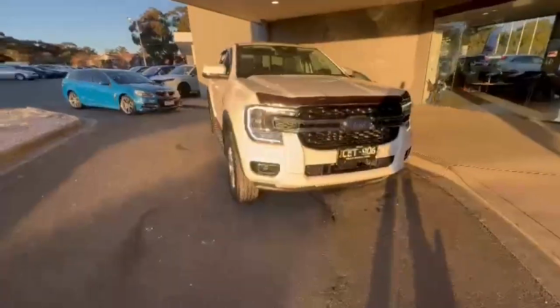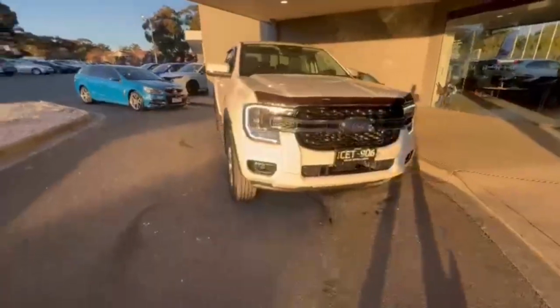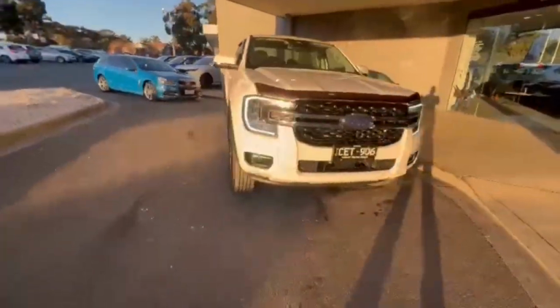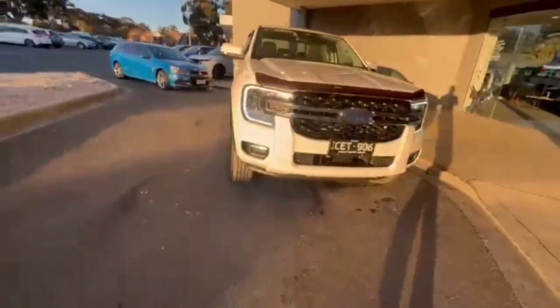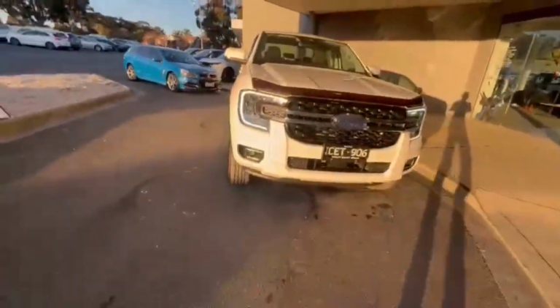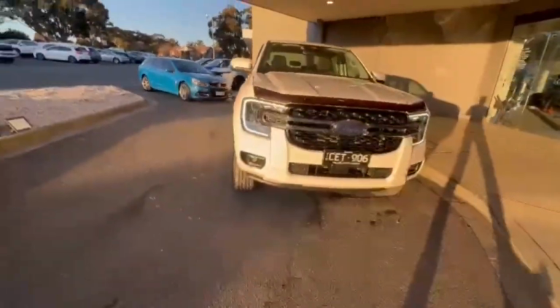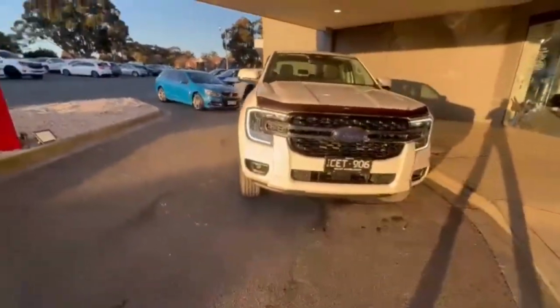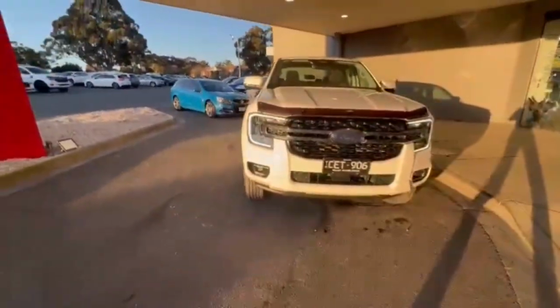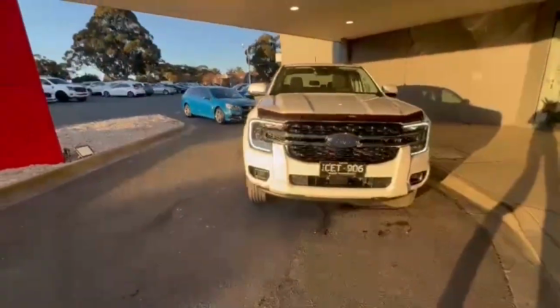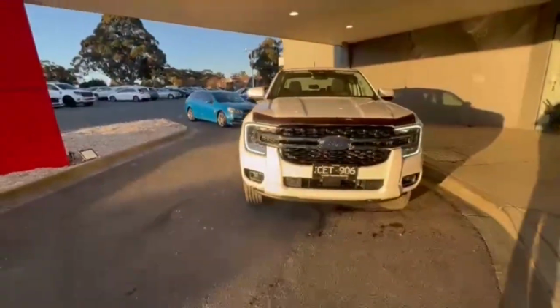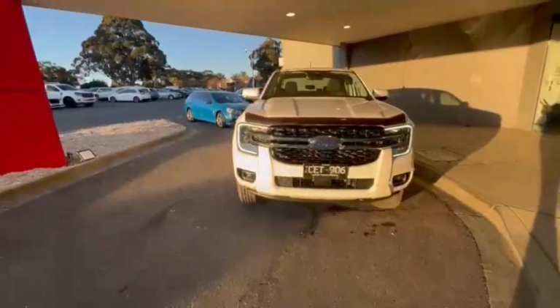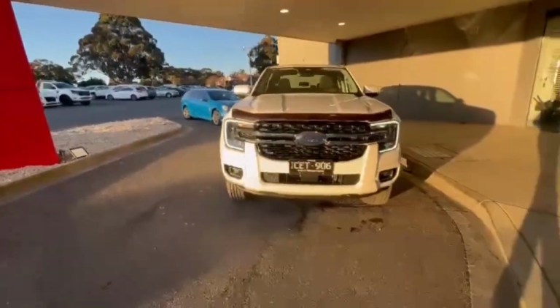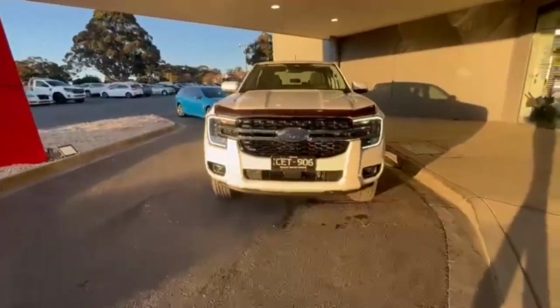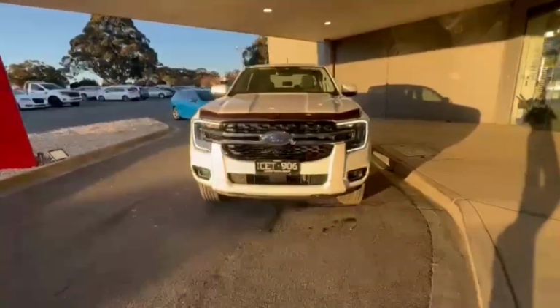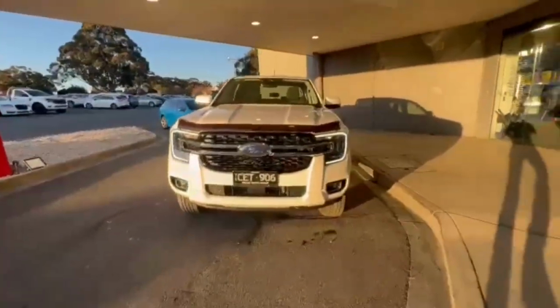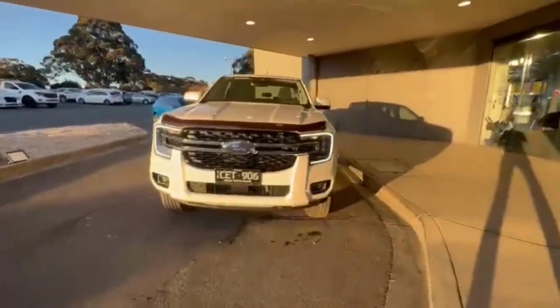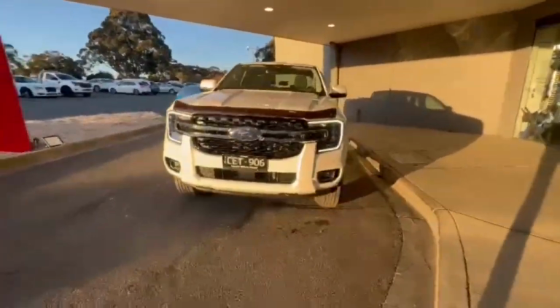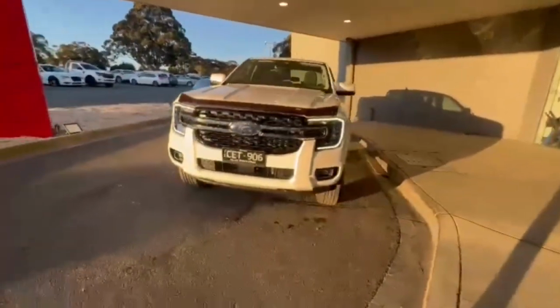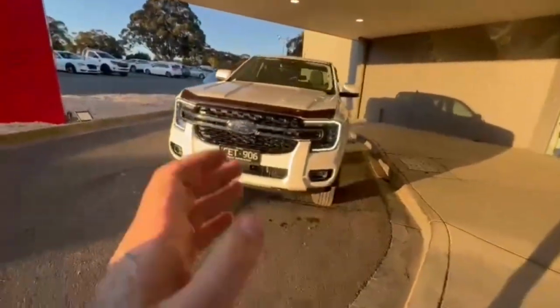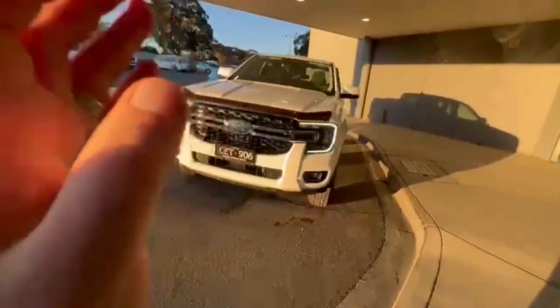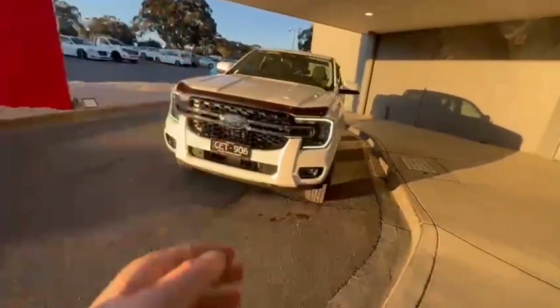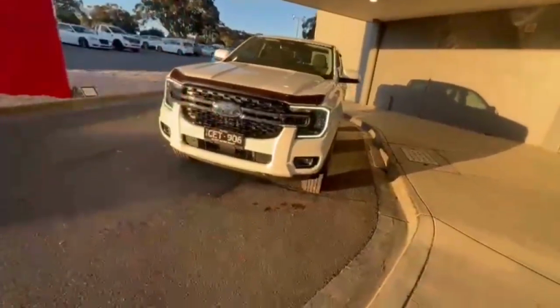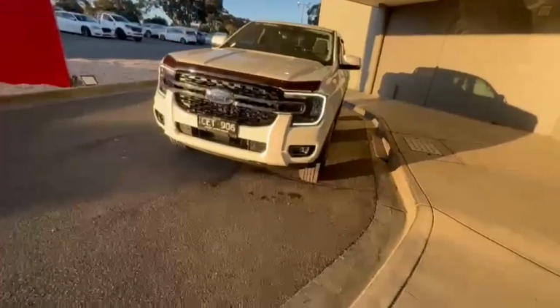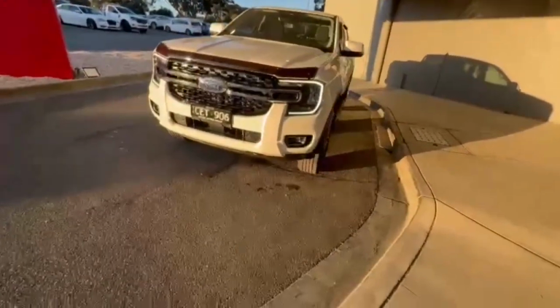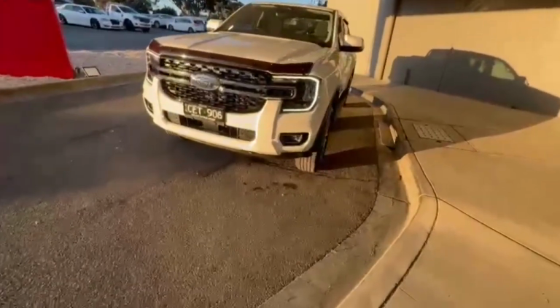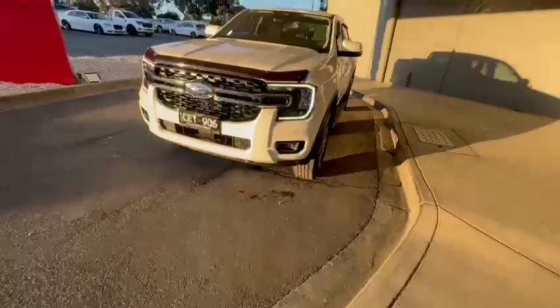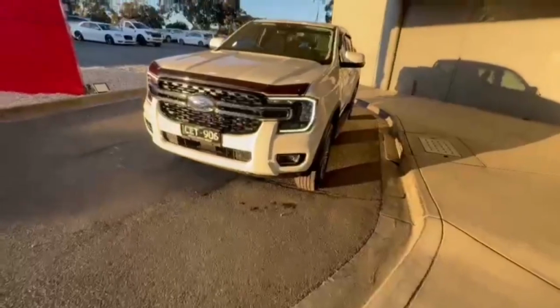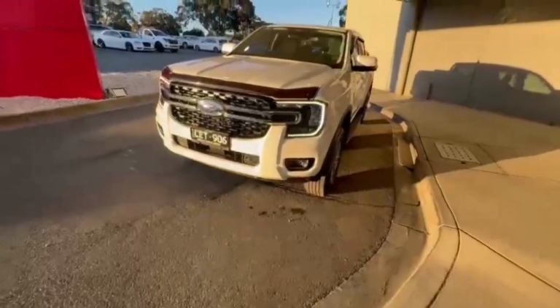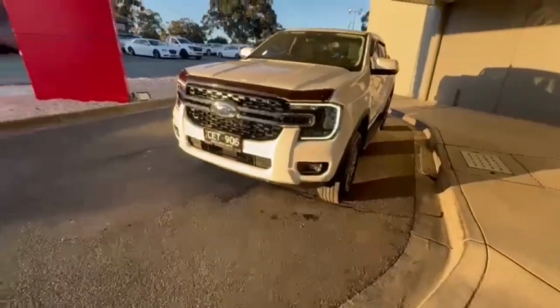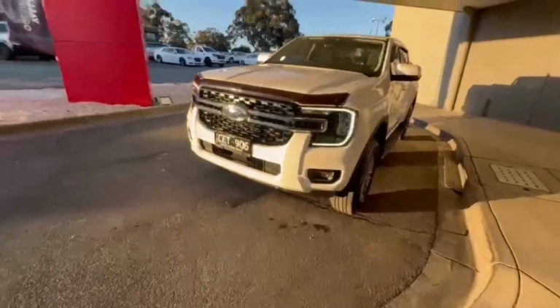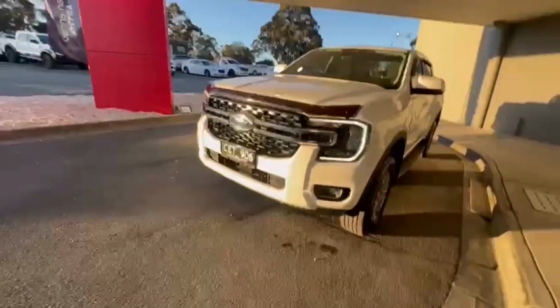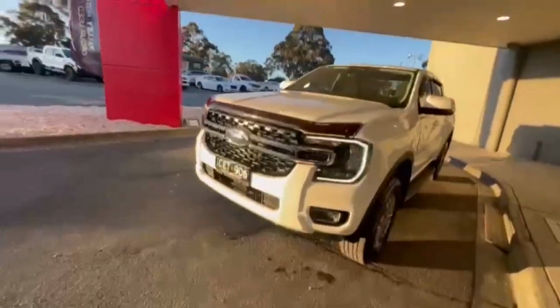G'day guys, thanks for checking out our just arrived 2022 Ford Ranger next-gen XLT.